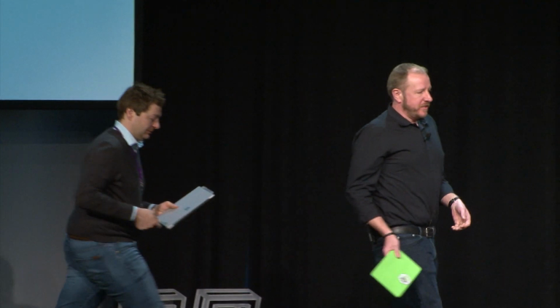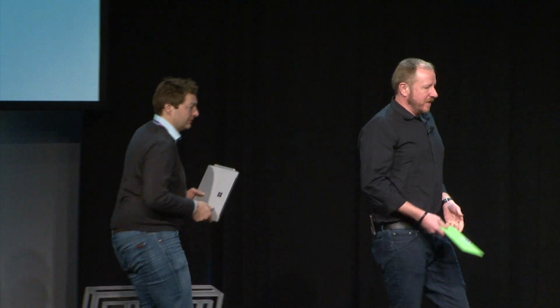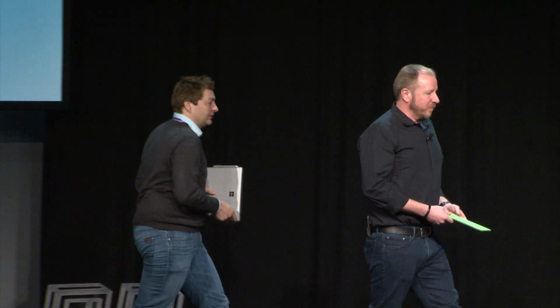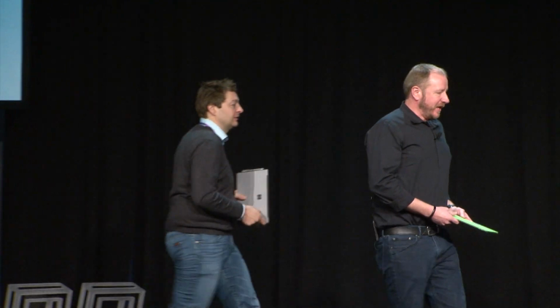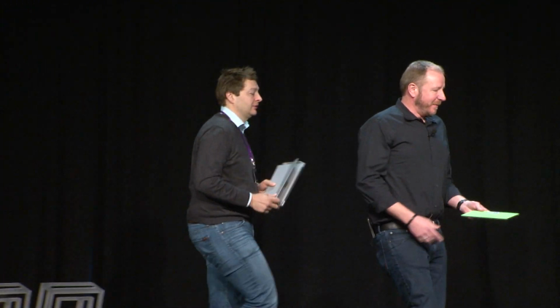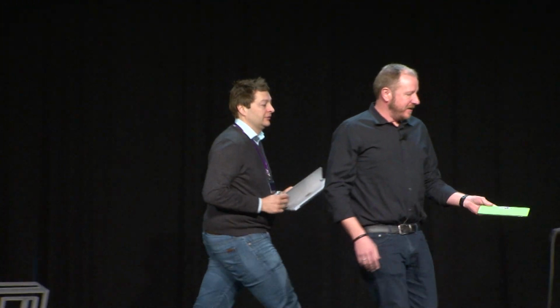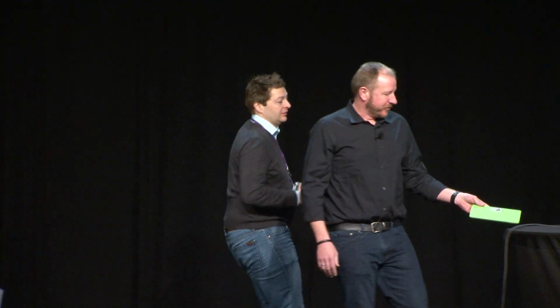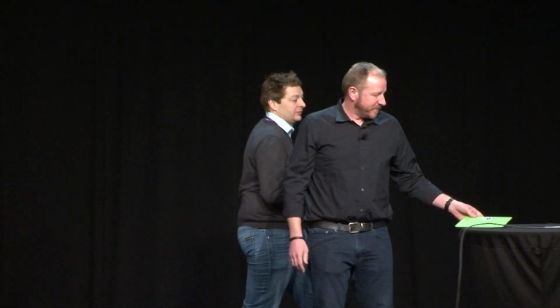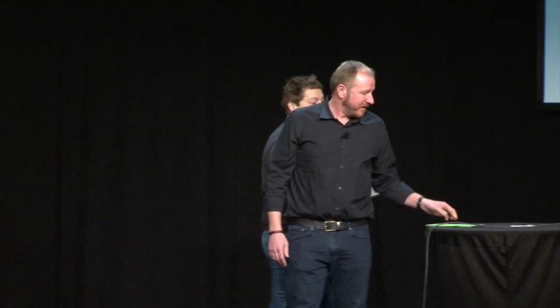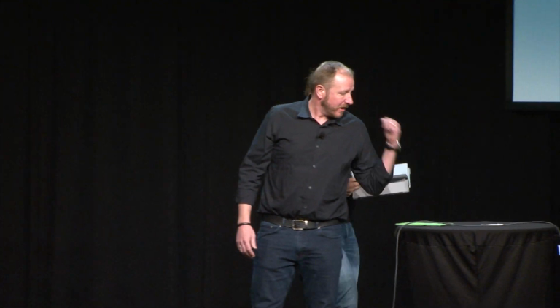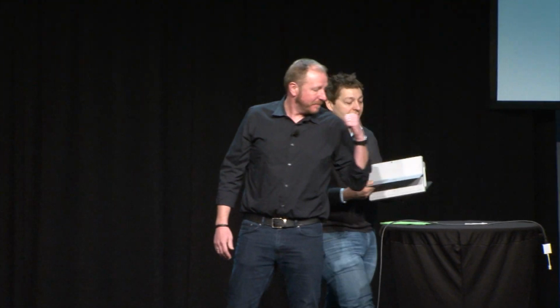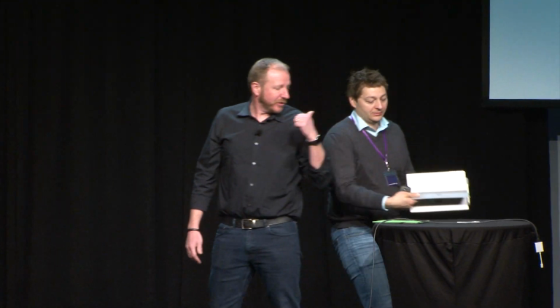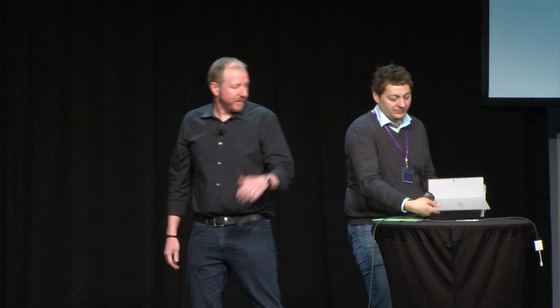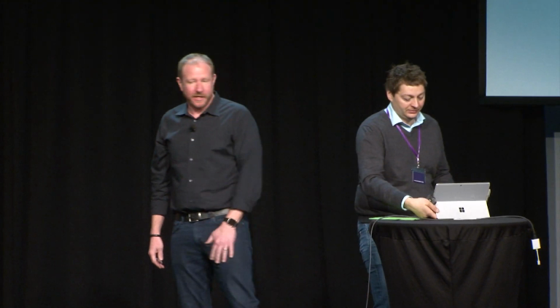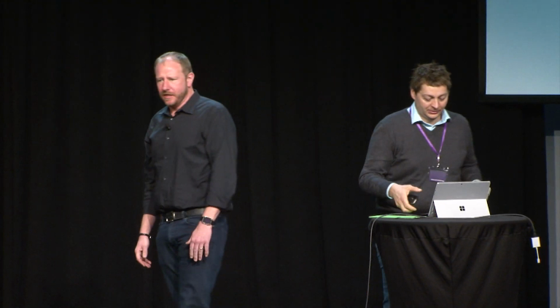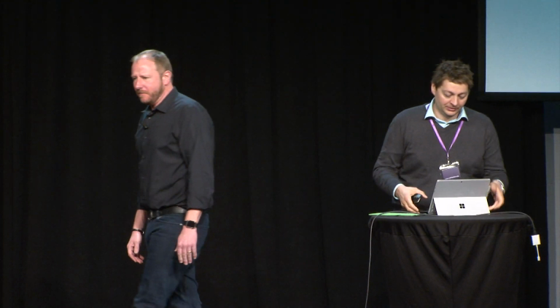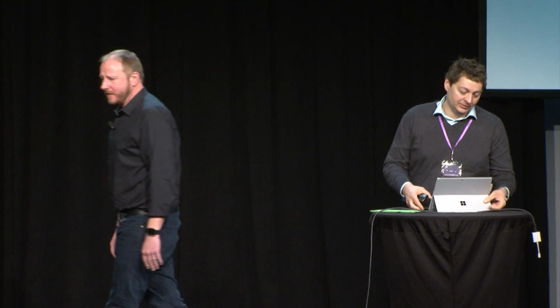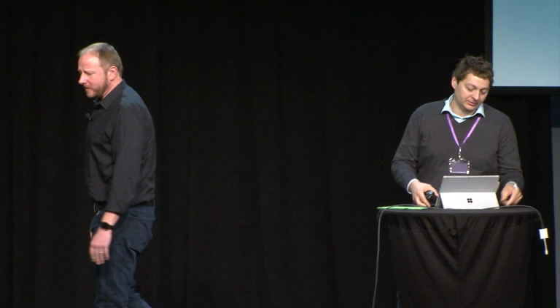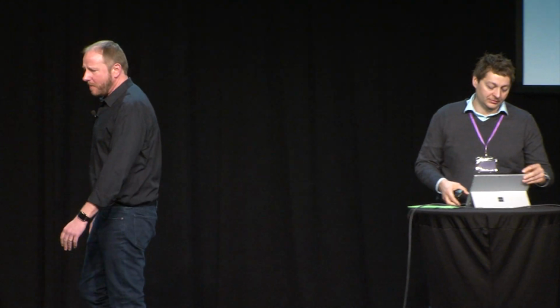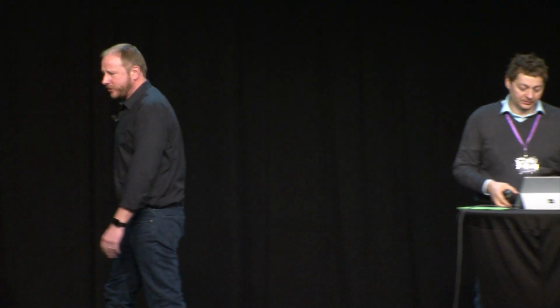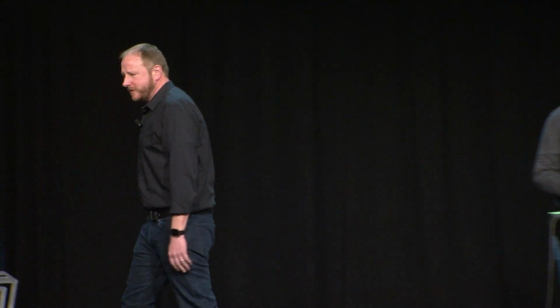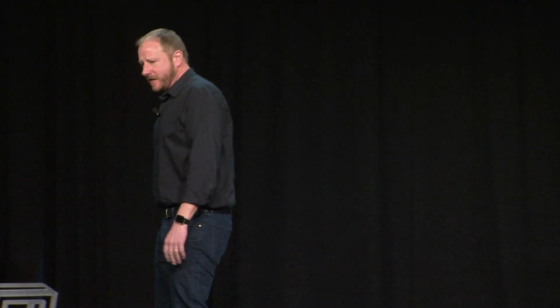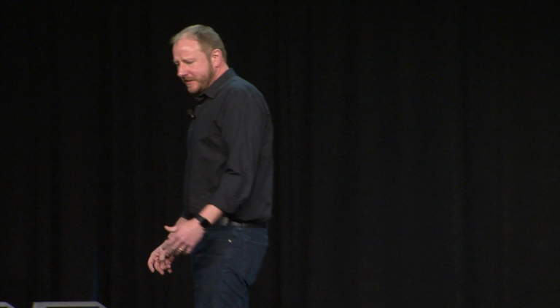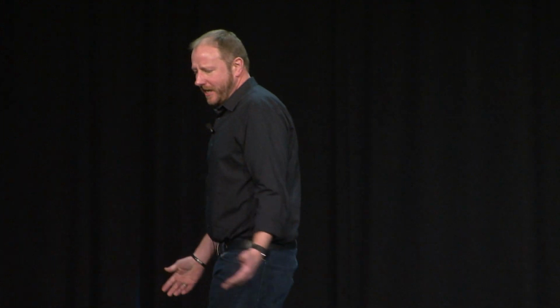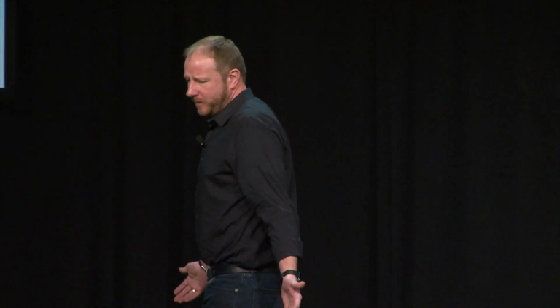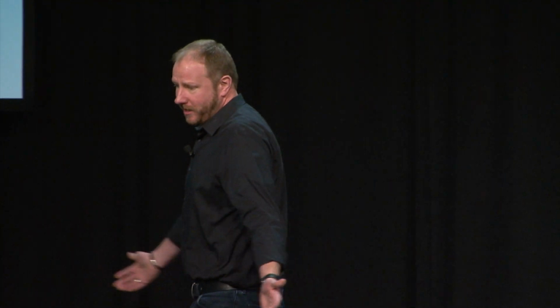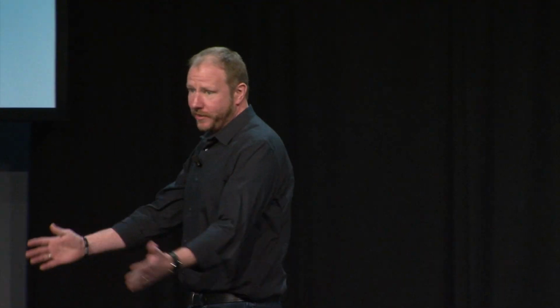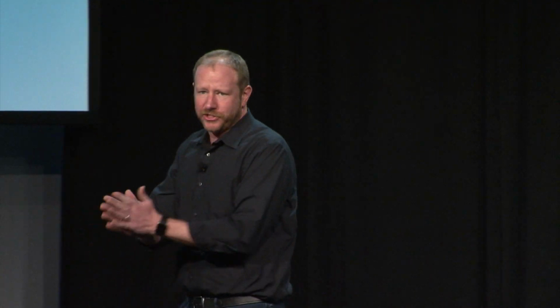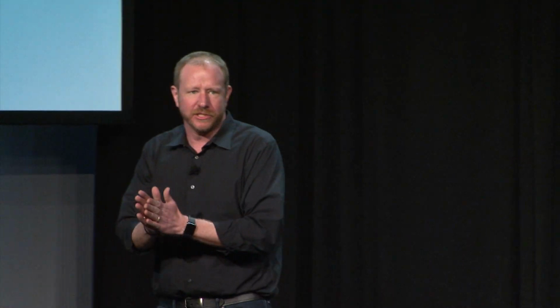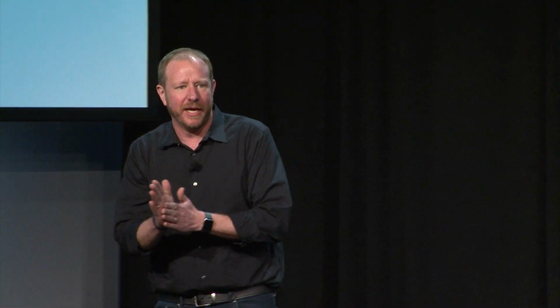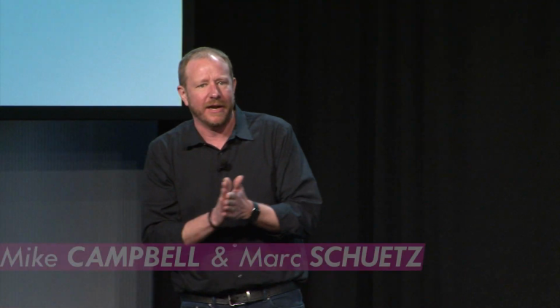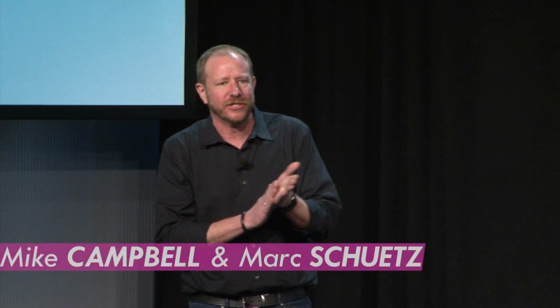Good morning, everybody. It's great to be here. I'm joined by my colleague Mark Schutz. He's going to help me. We are going to show some AR in action.